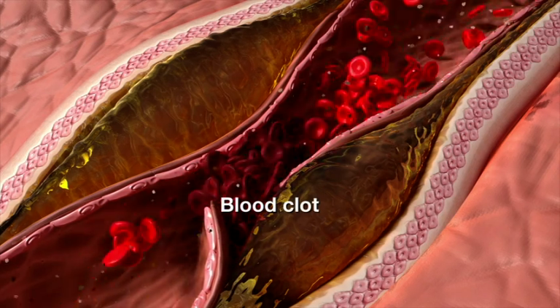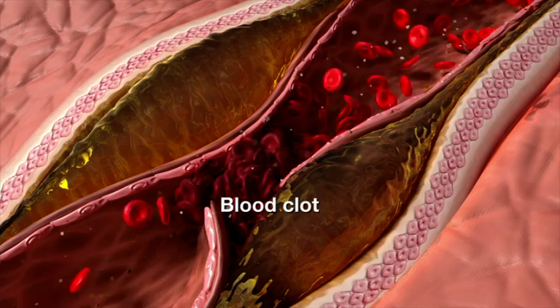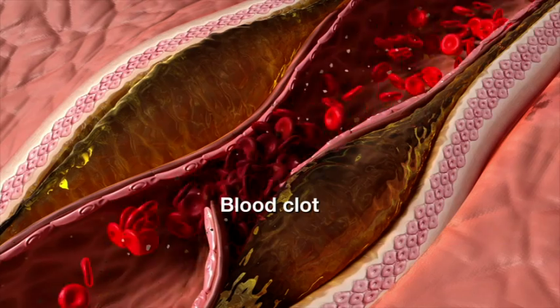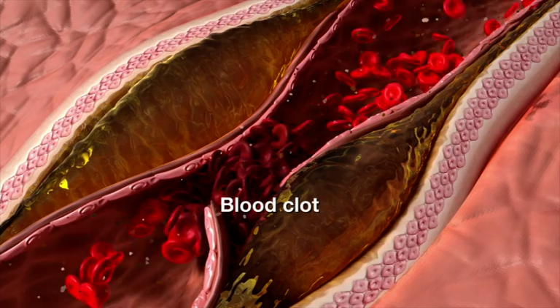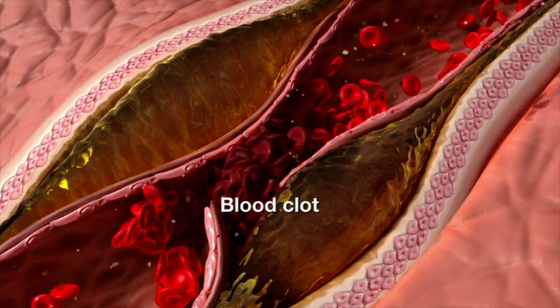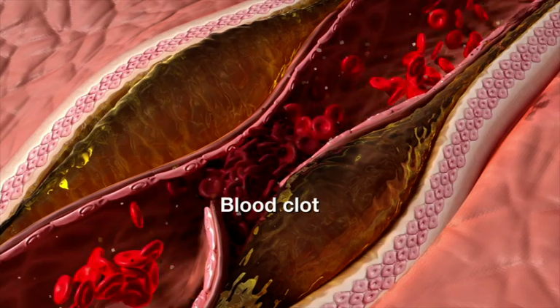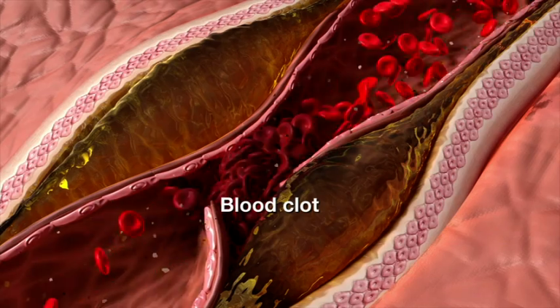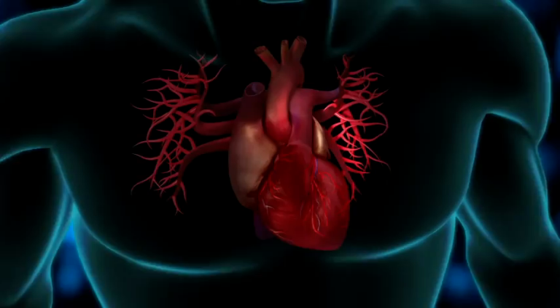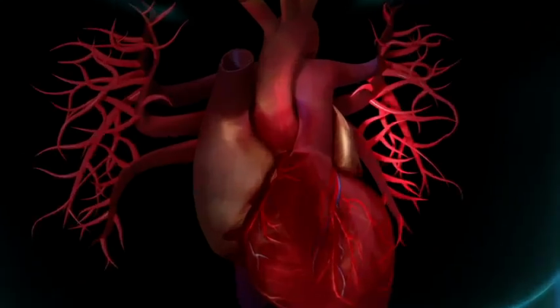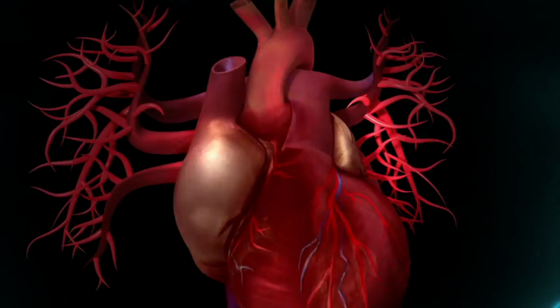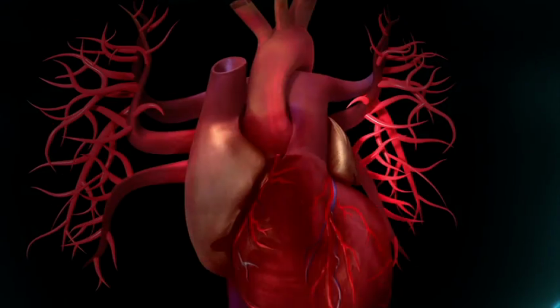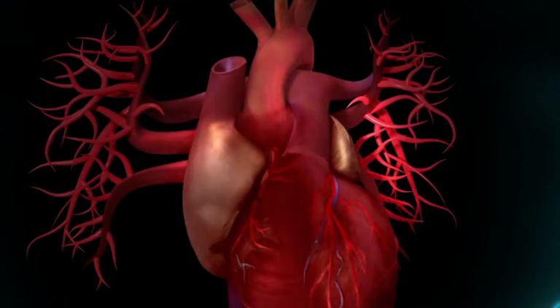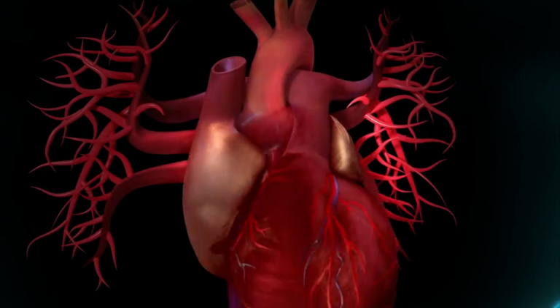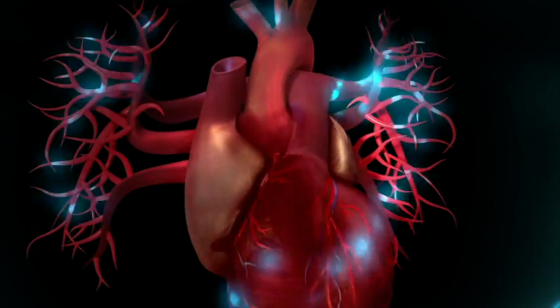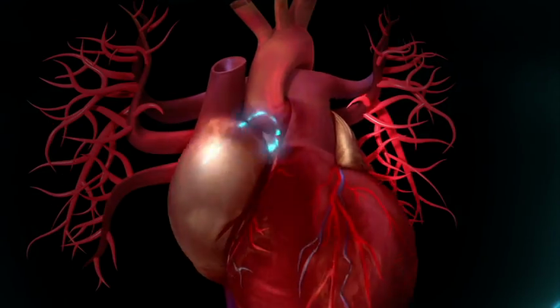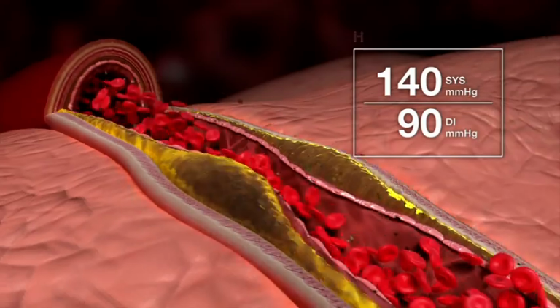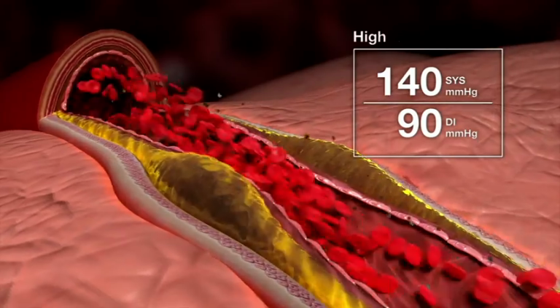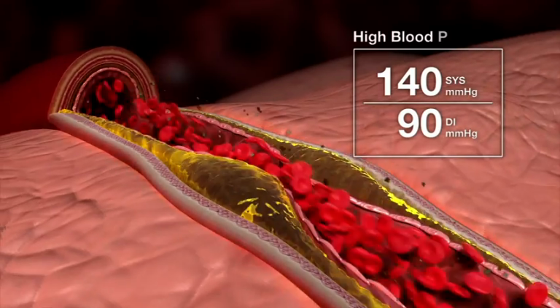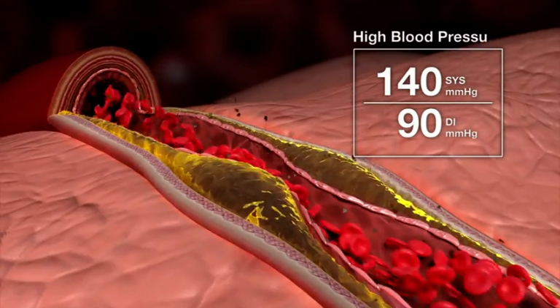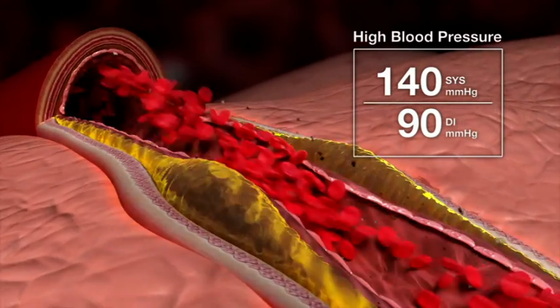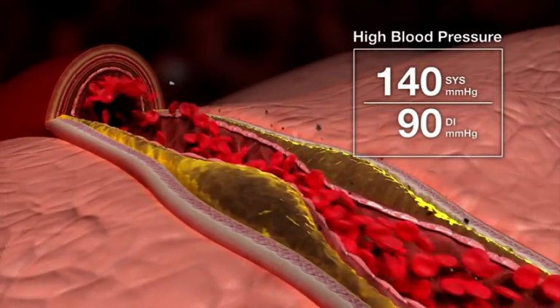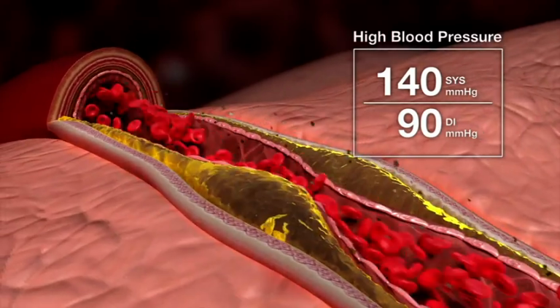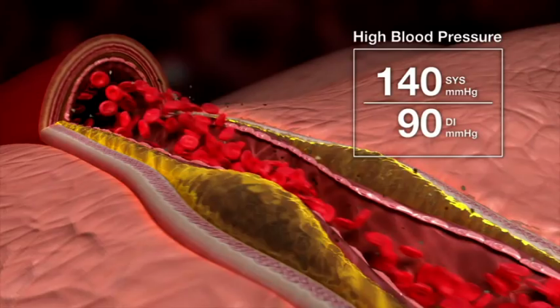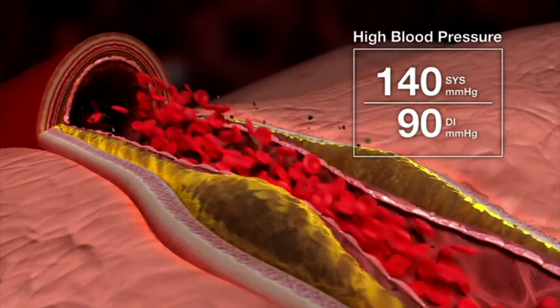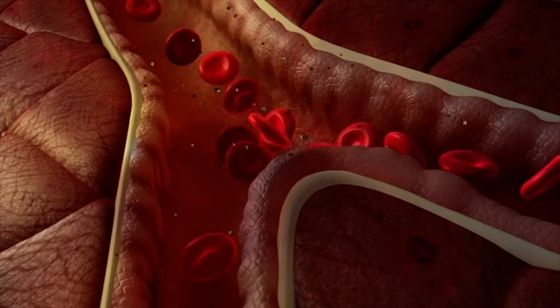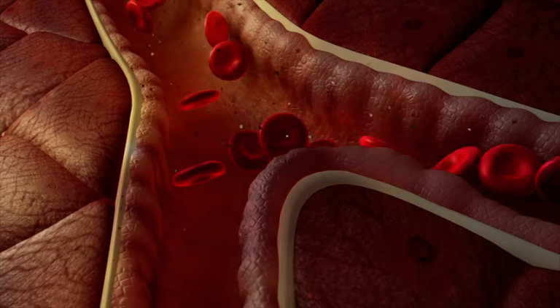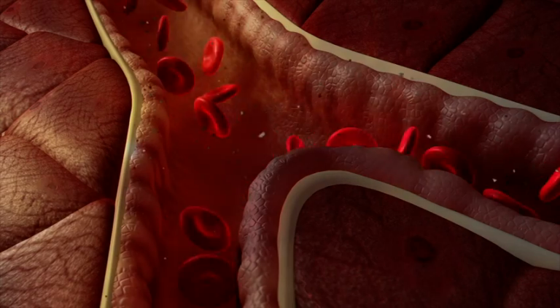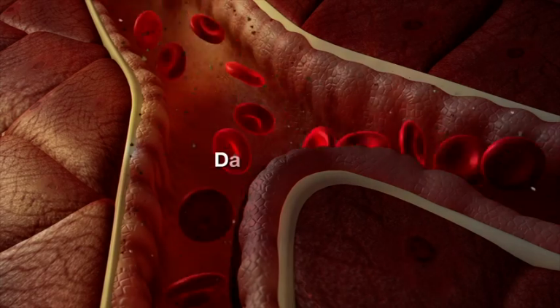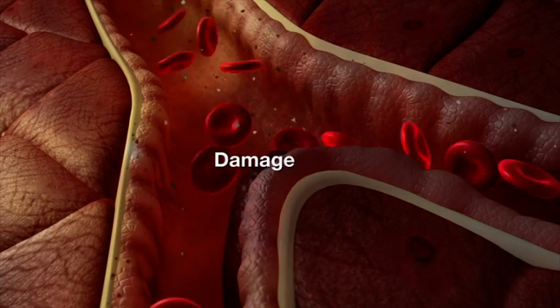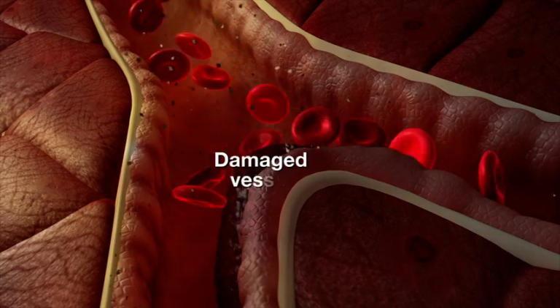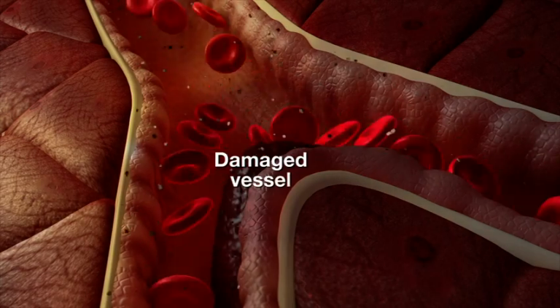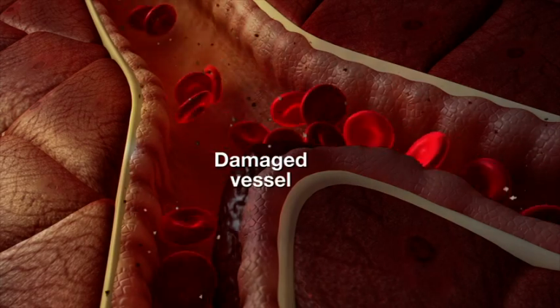As blood vessels become narrower, the heart needs to pump harder, and blood pressure will rise. This further damages the blood vessel.